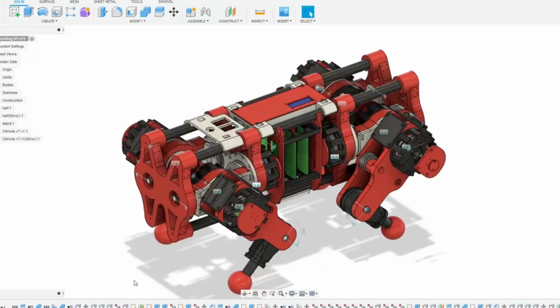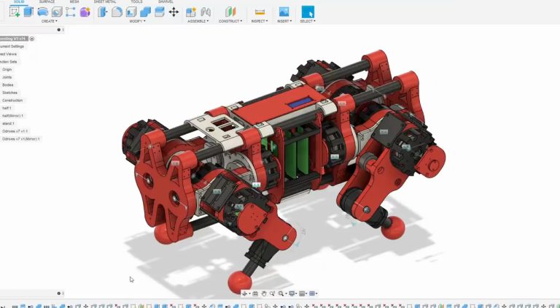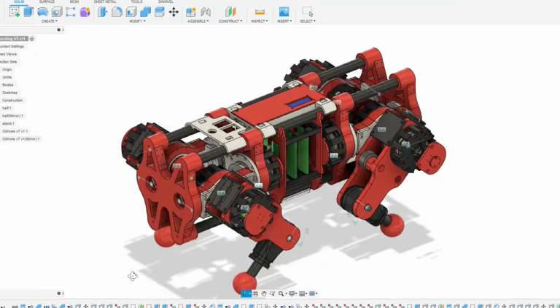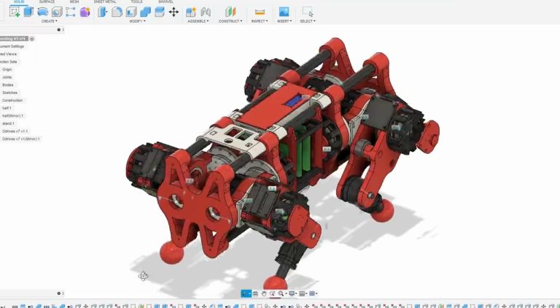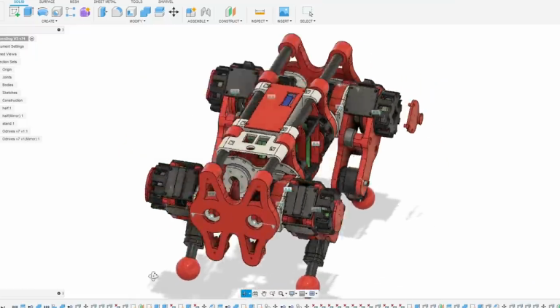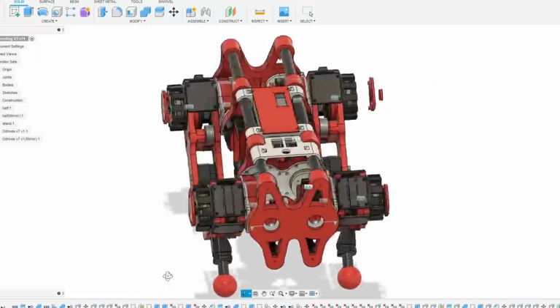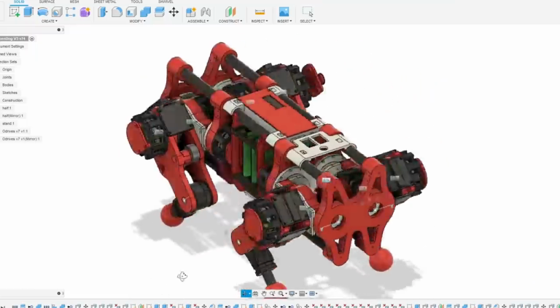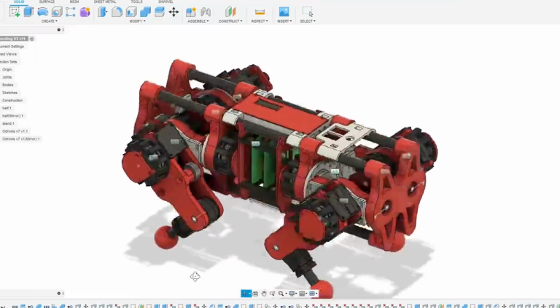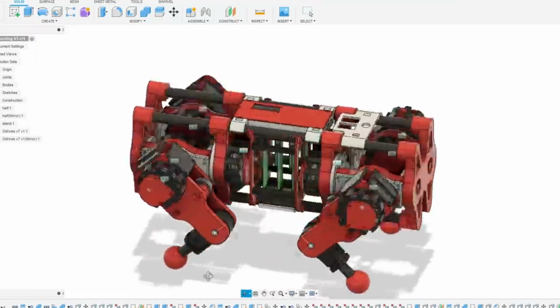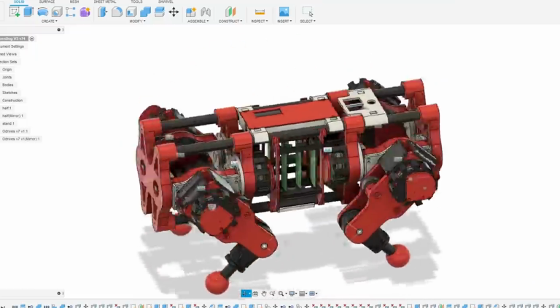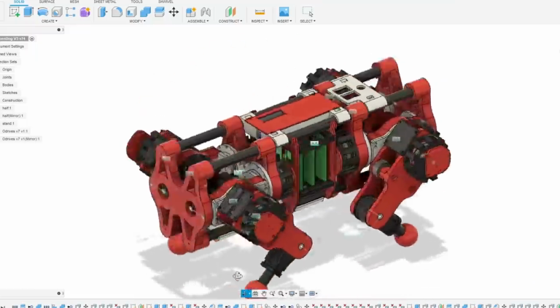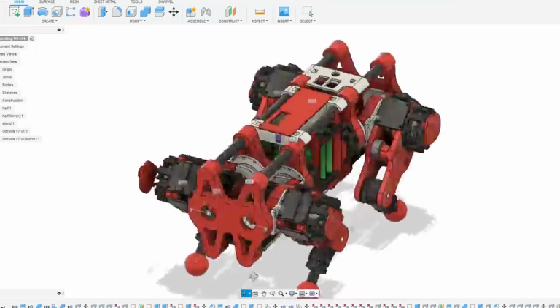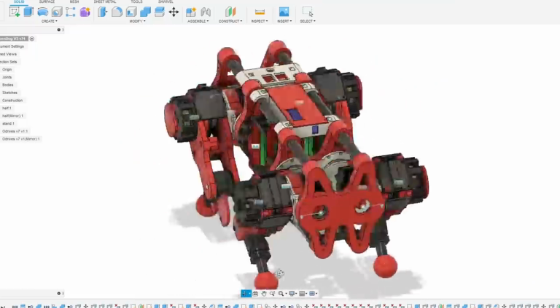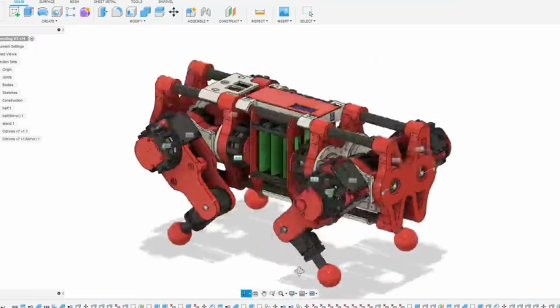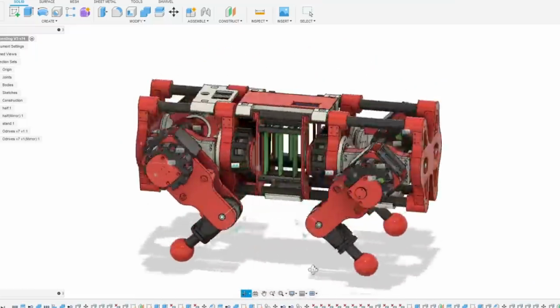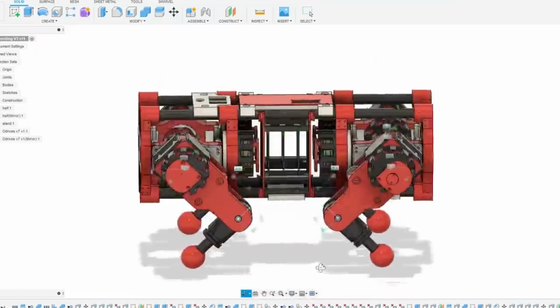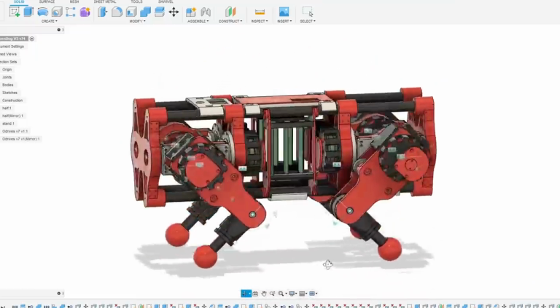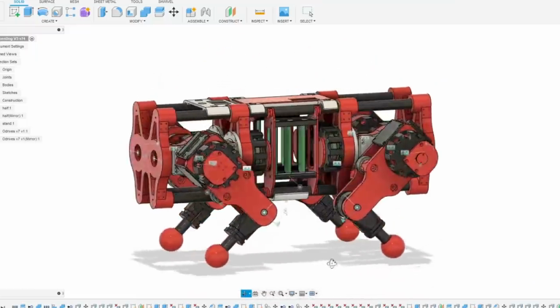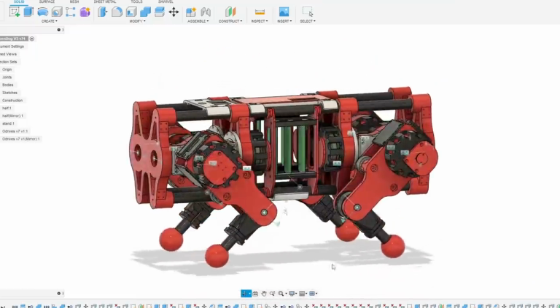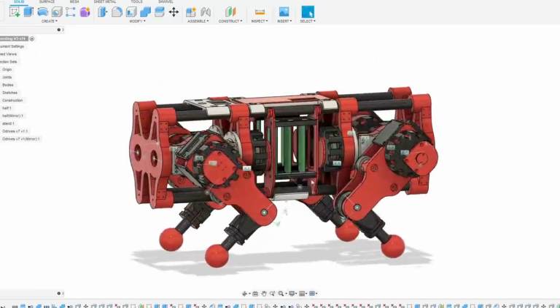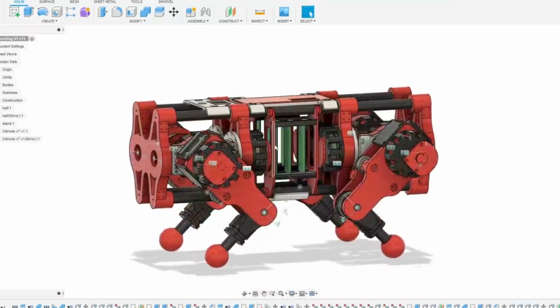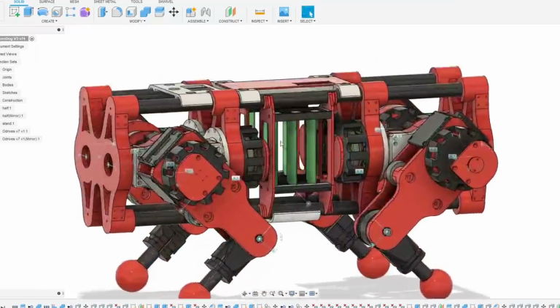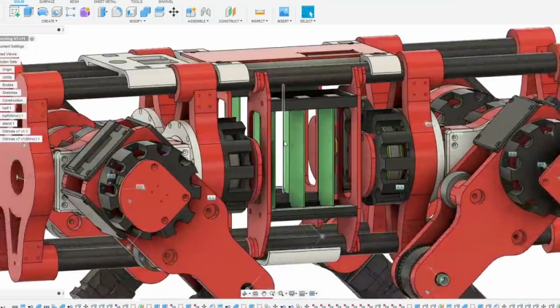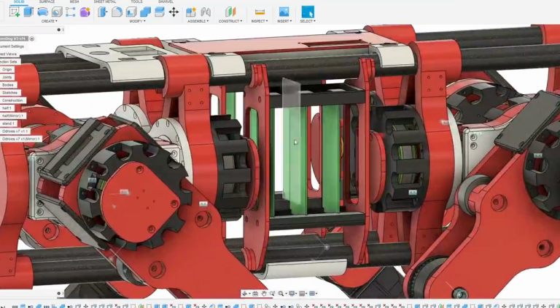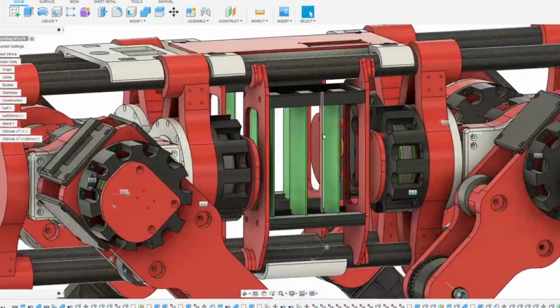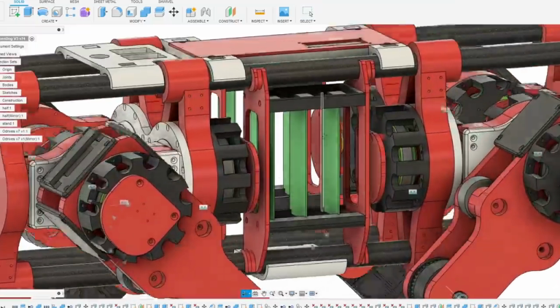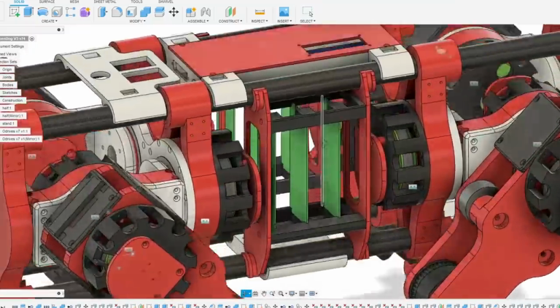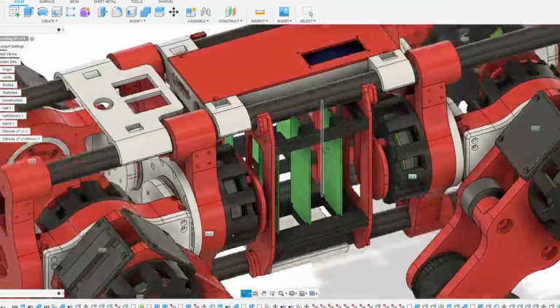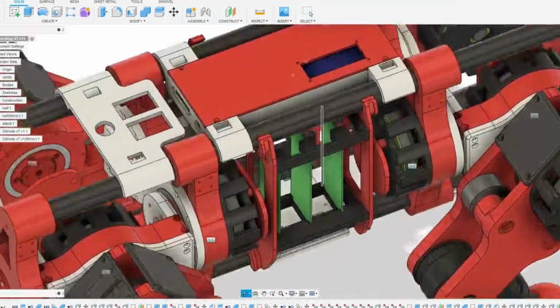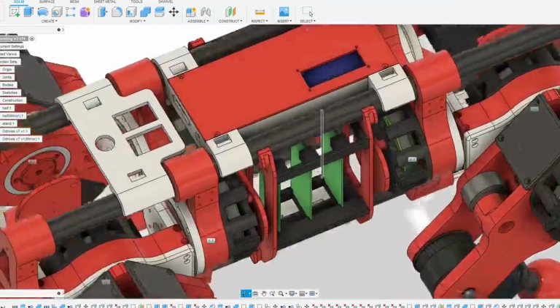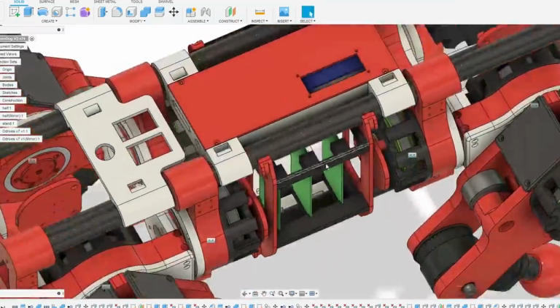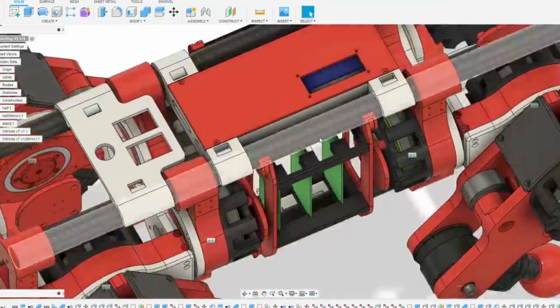In the last video I built the majority of the mechanical assembly including assembling 12 cycloidal drives for the three axes in each of the four legs. So now it's time to install the electronics, which requires several new 3D printed parts for mounting everything.